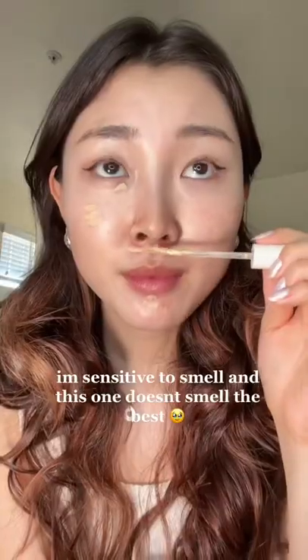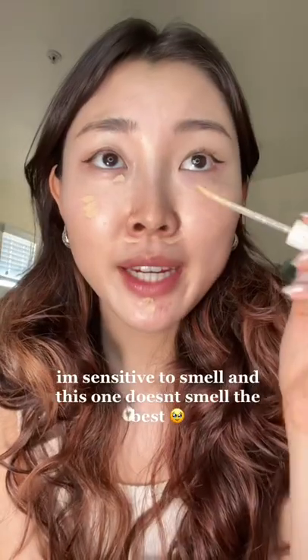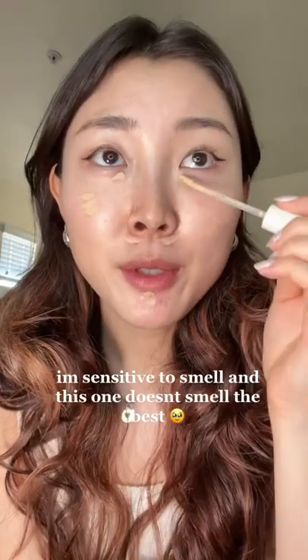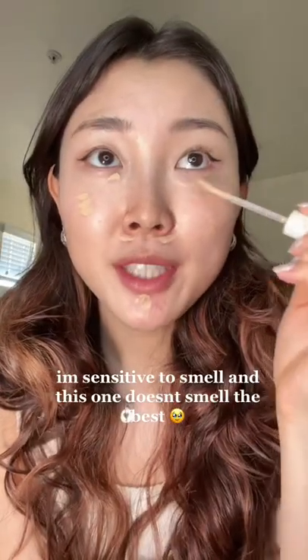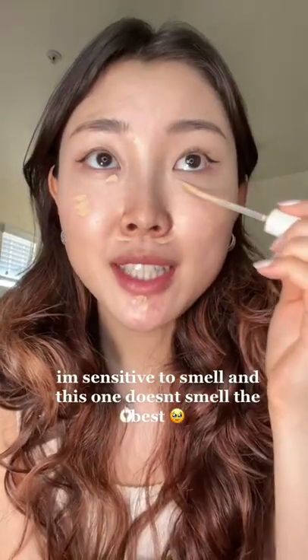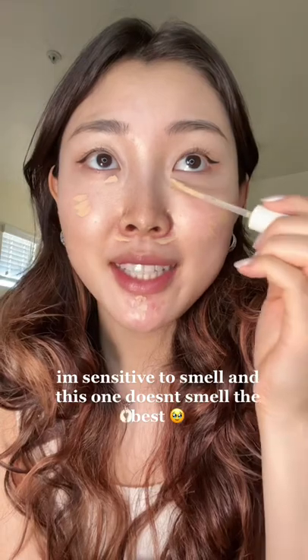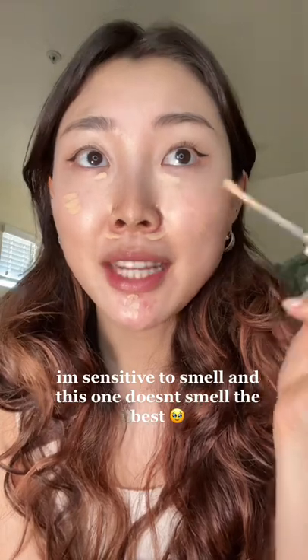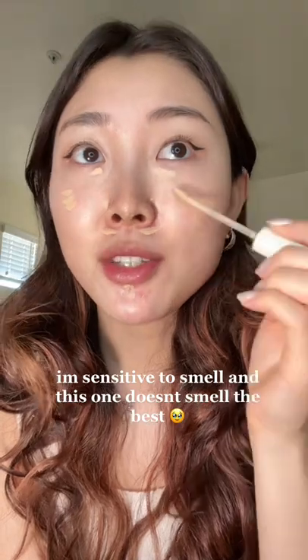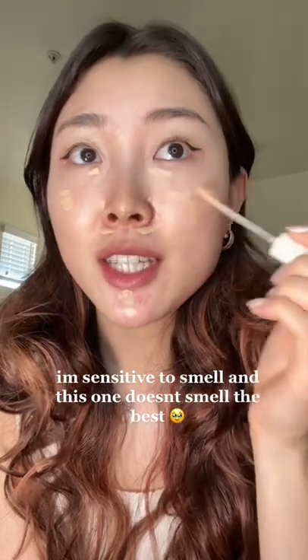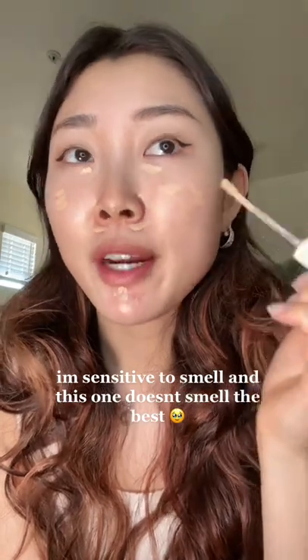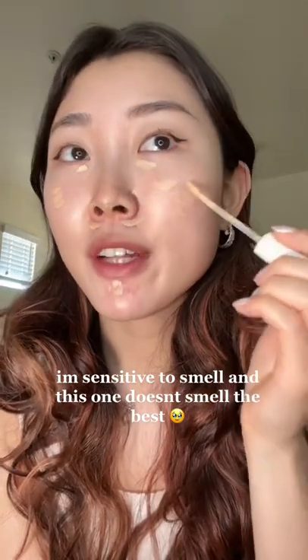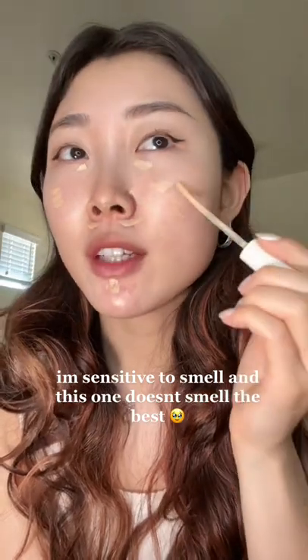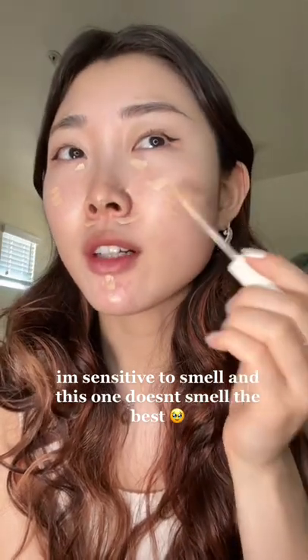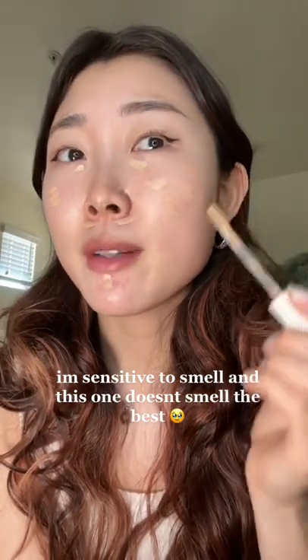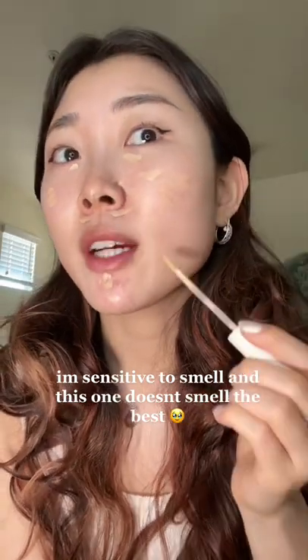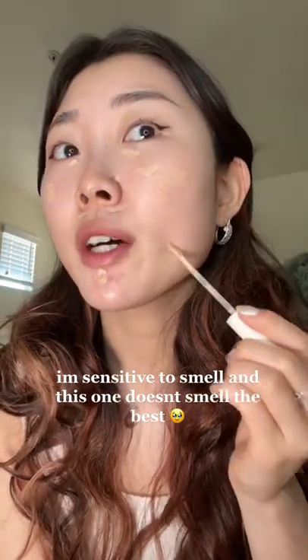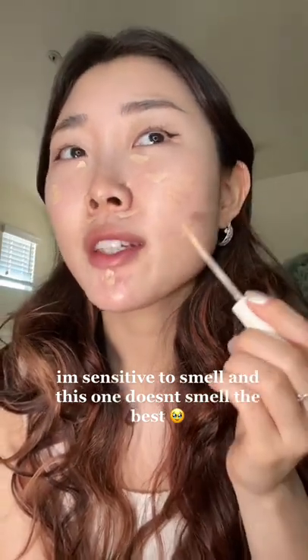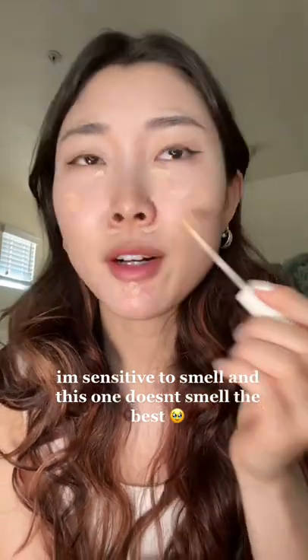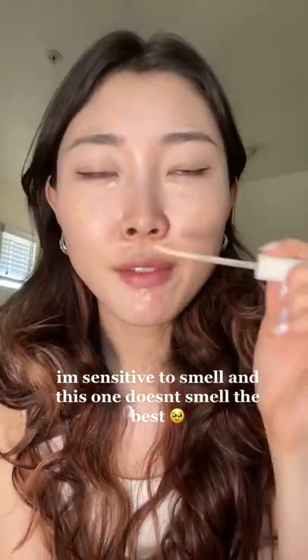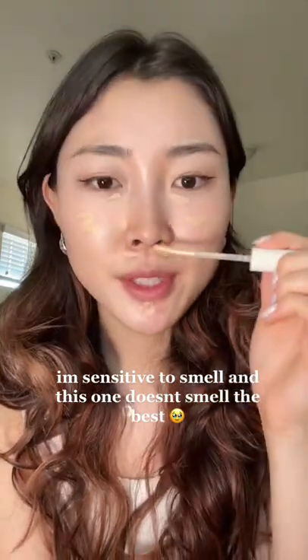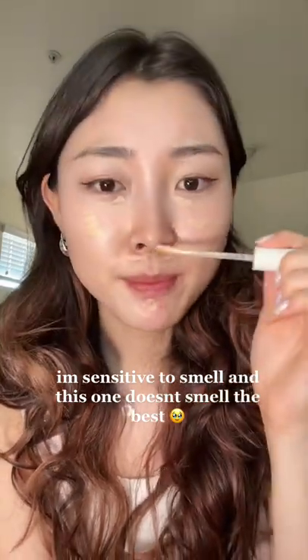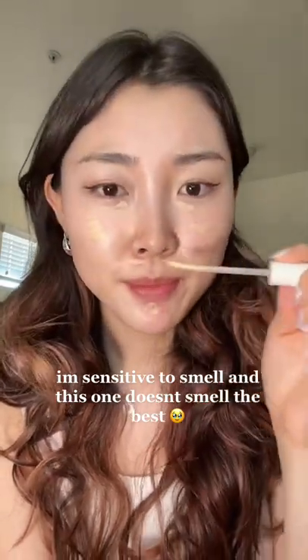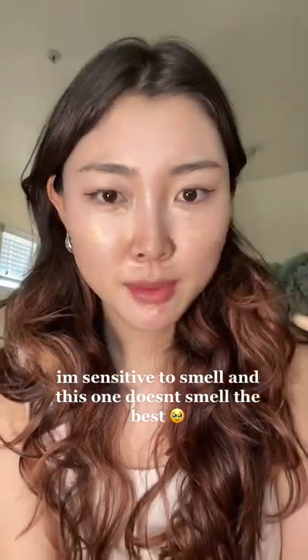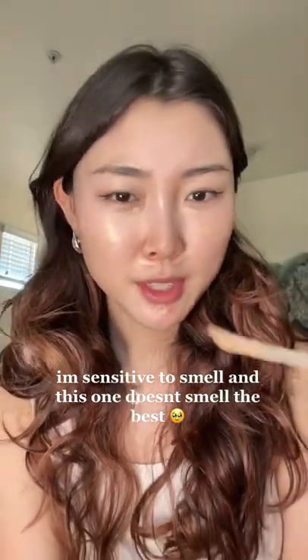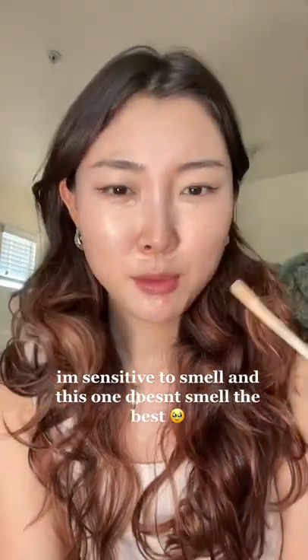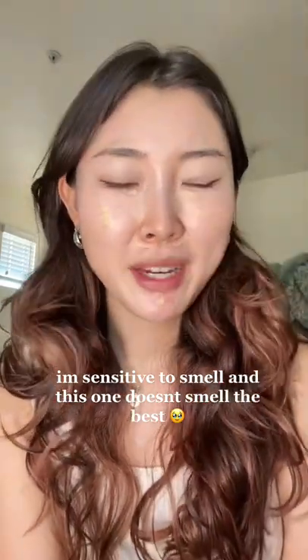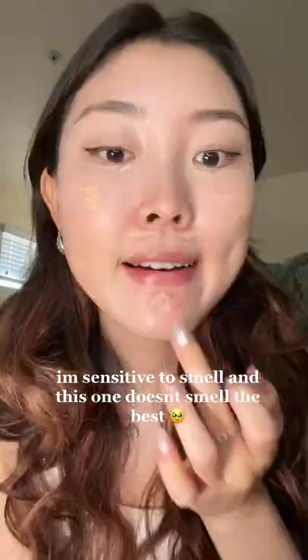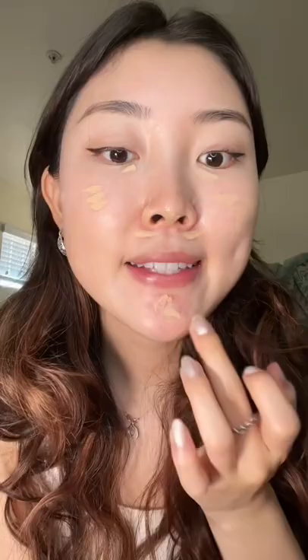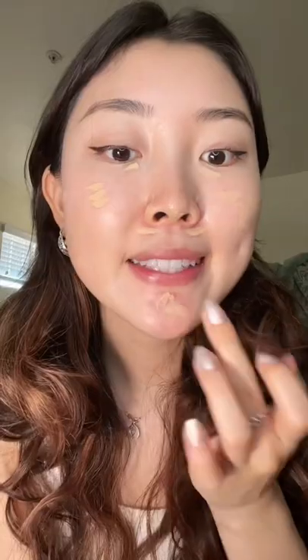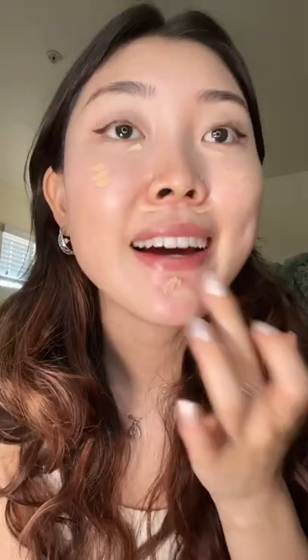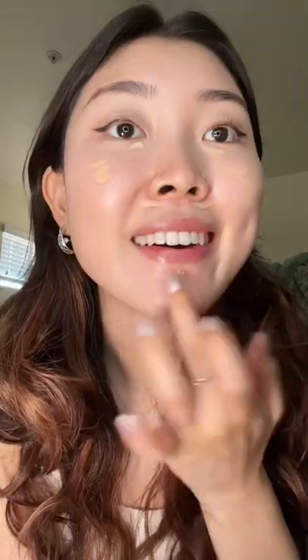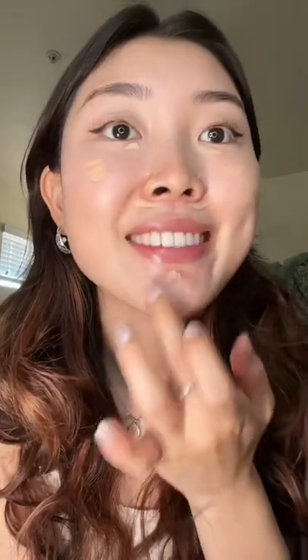I am noticing a slight scent to these, but I feel like the clean makeup products, they all have this smell. So let's see how it covers.